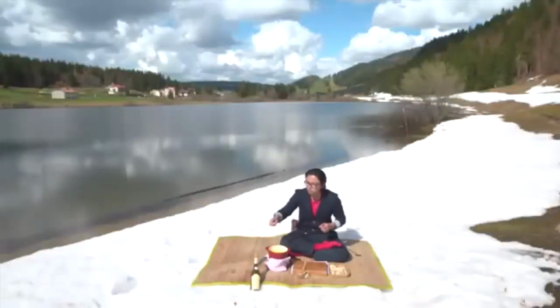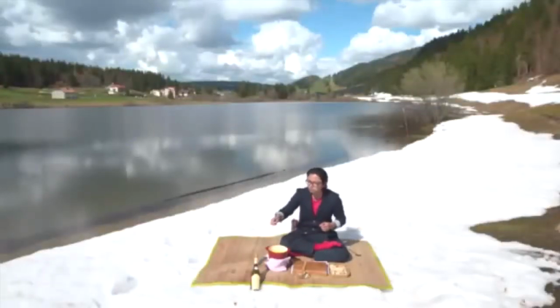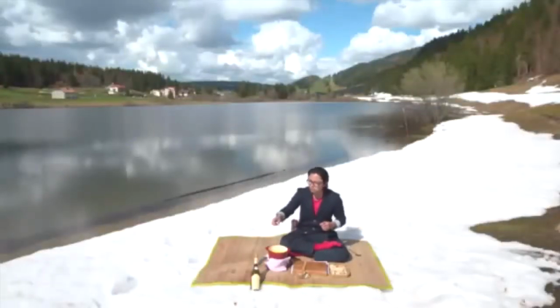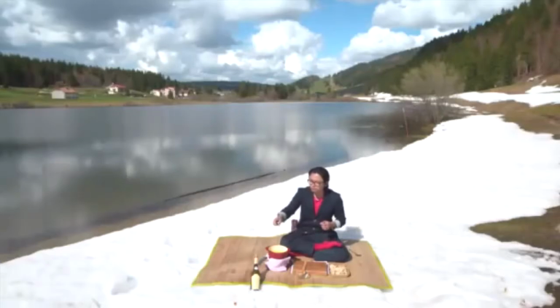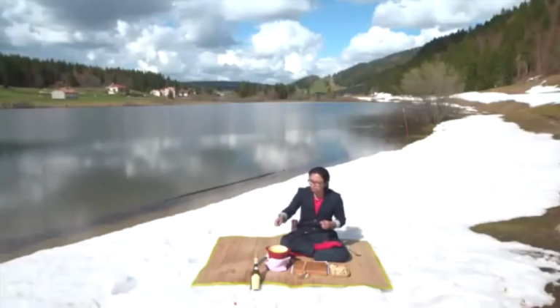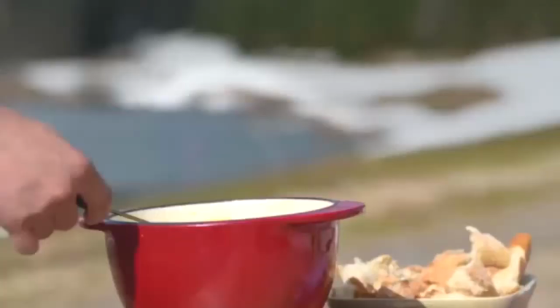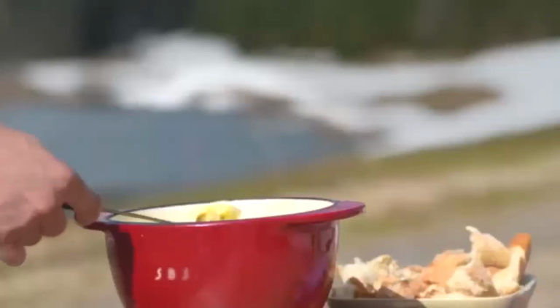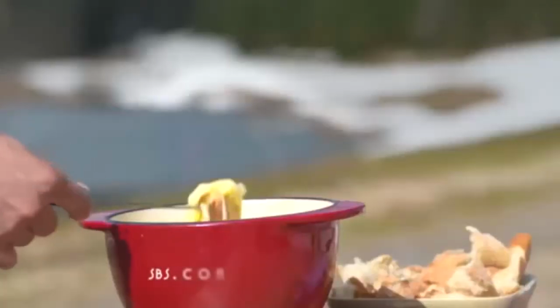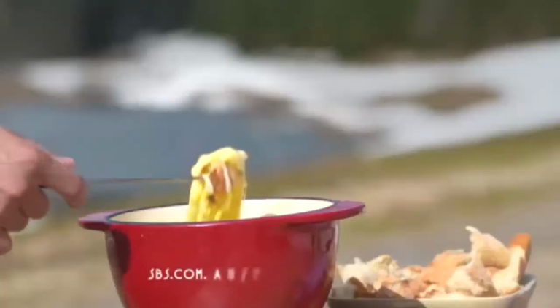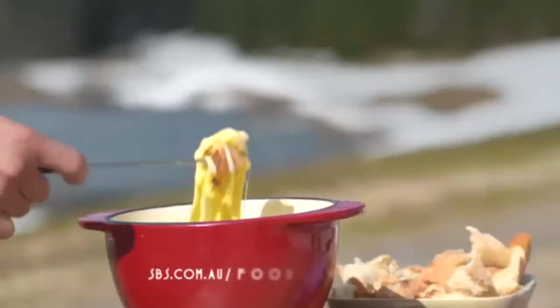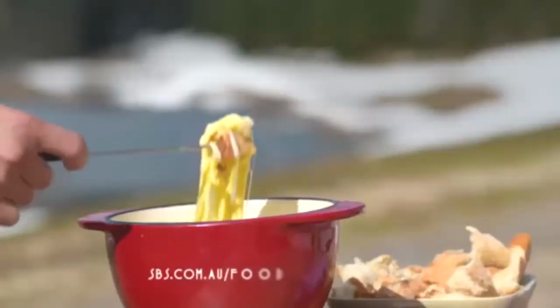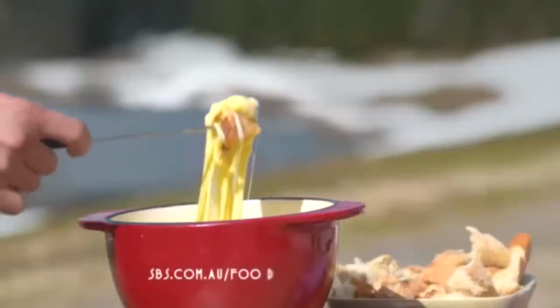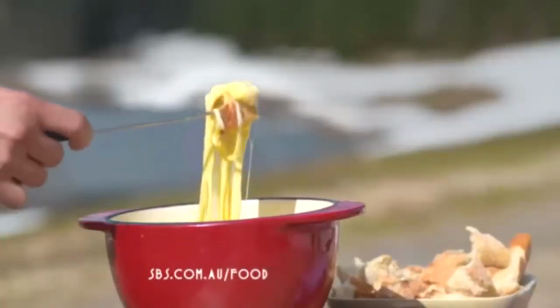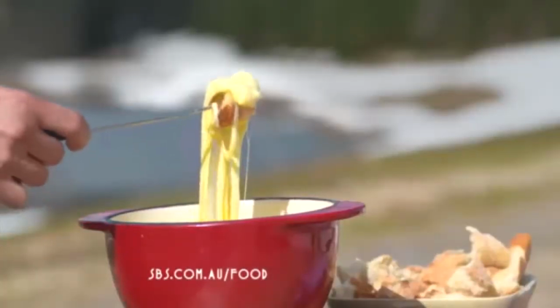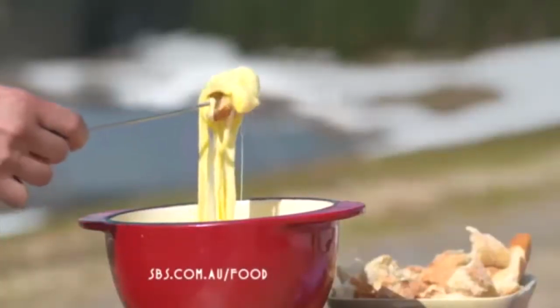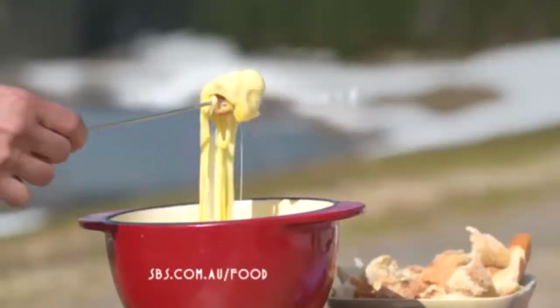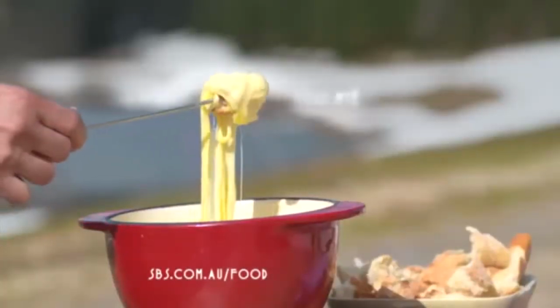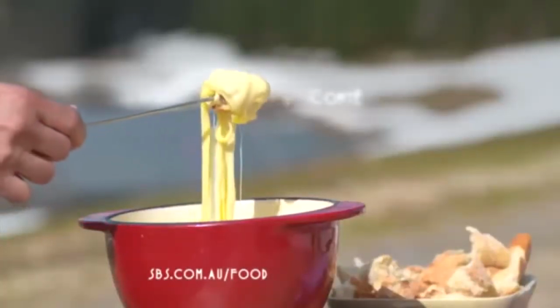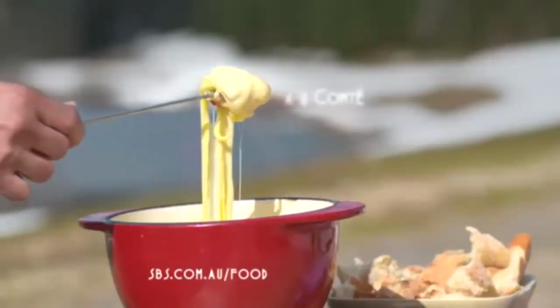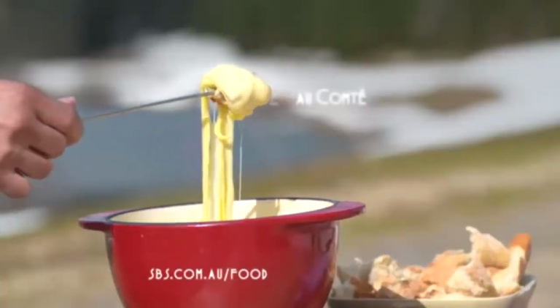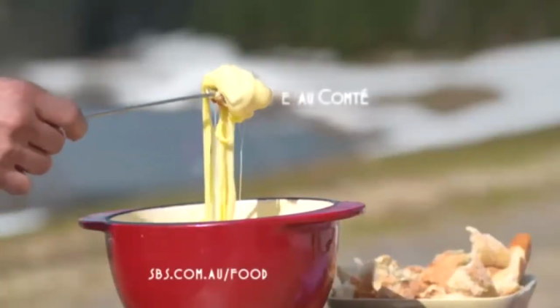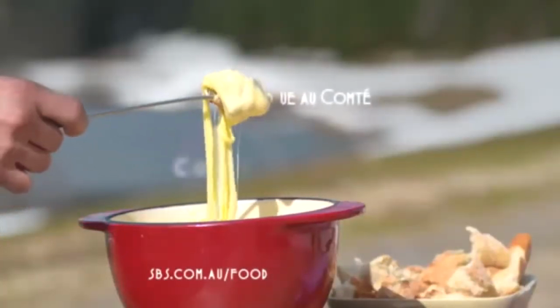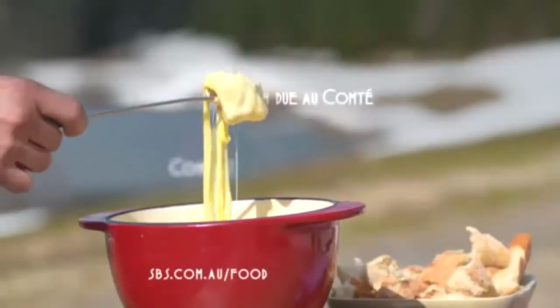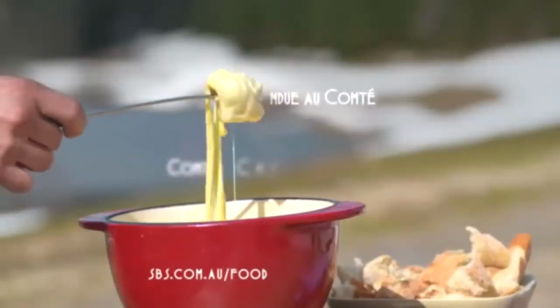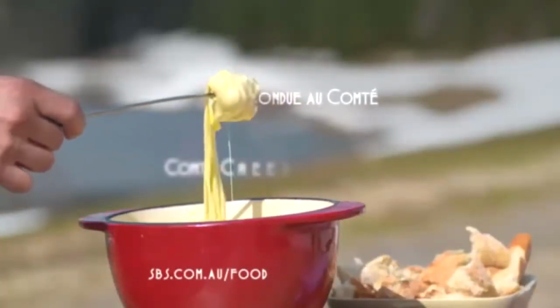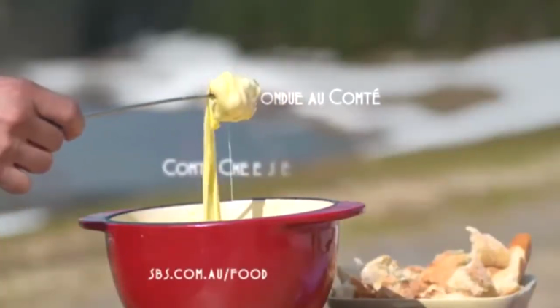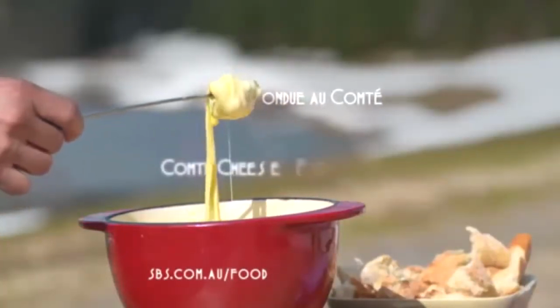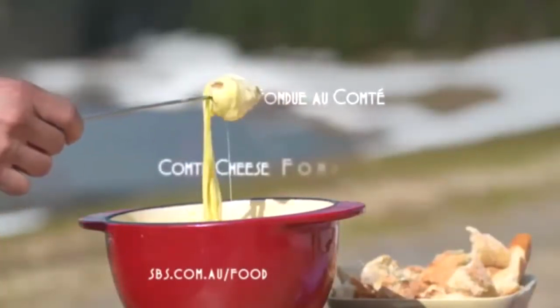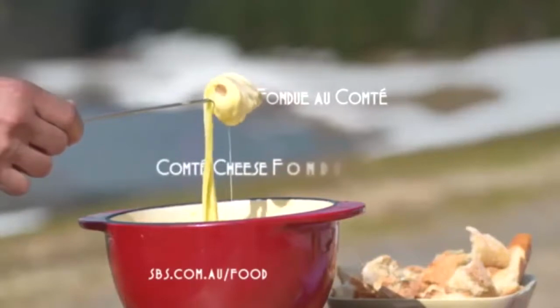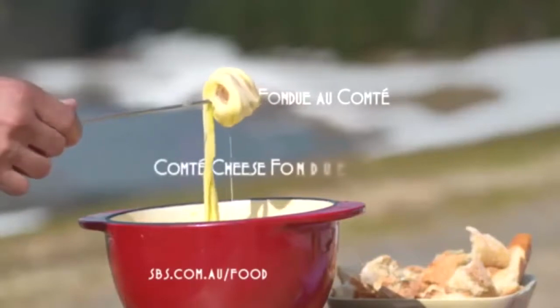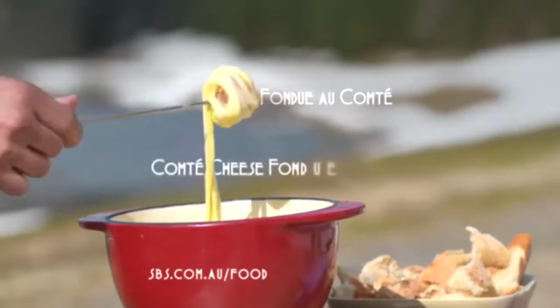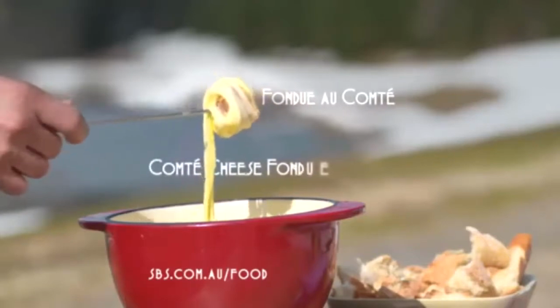Mmm. Such high-quality cheese. That's my cheese fondue — Fondue au comté.